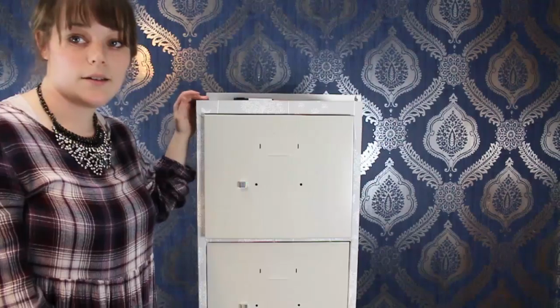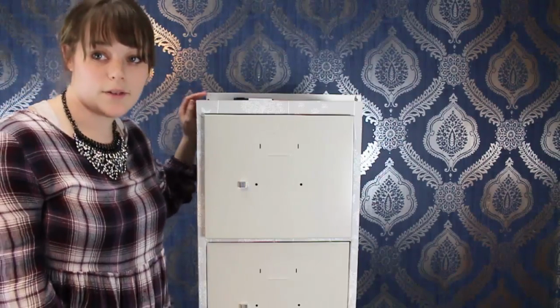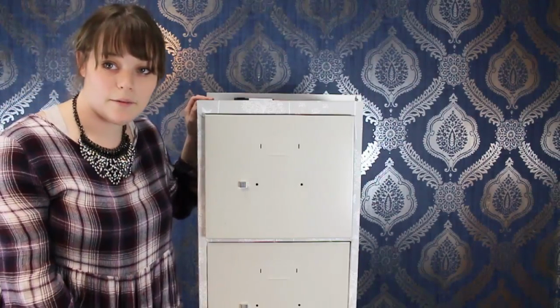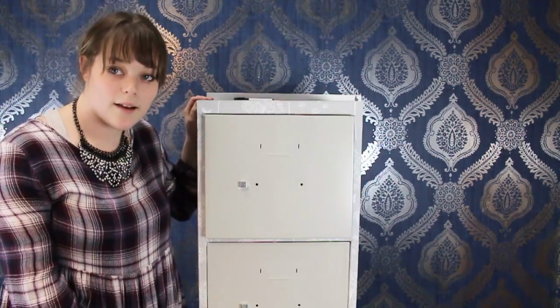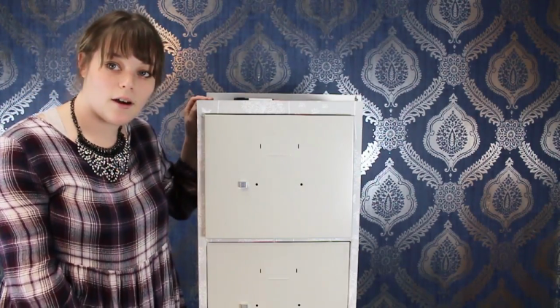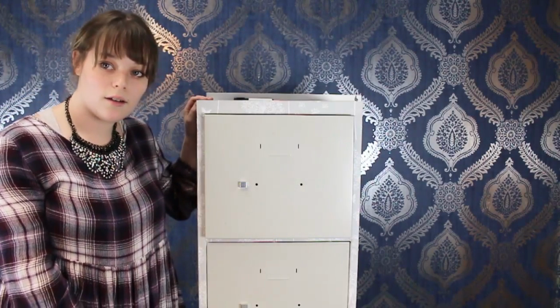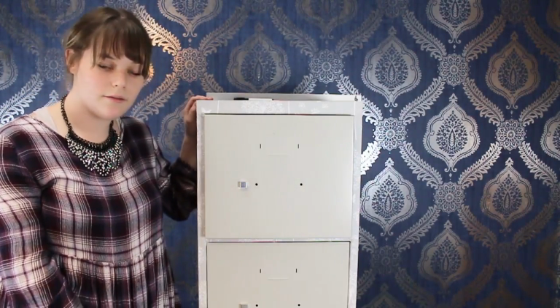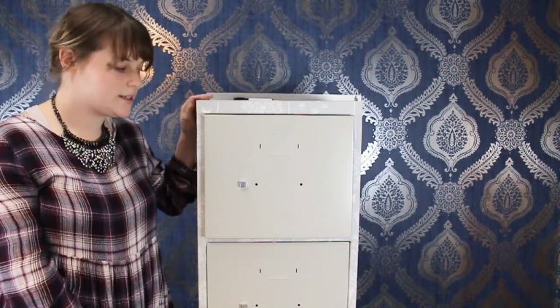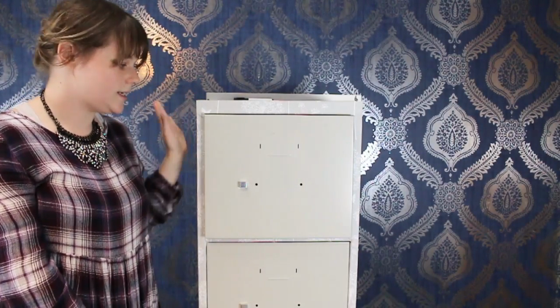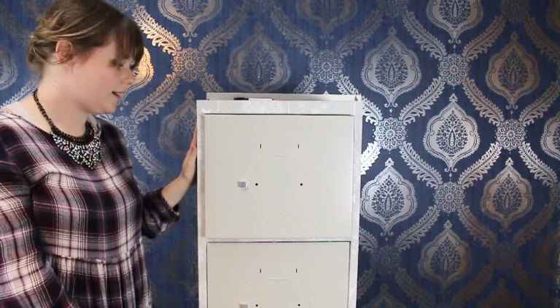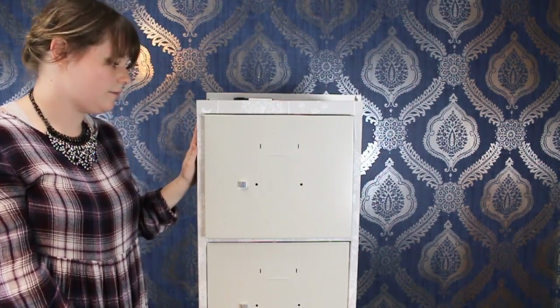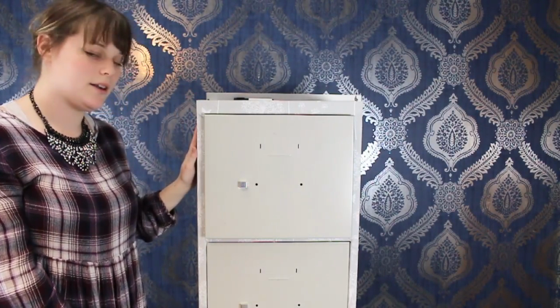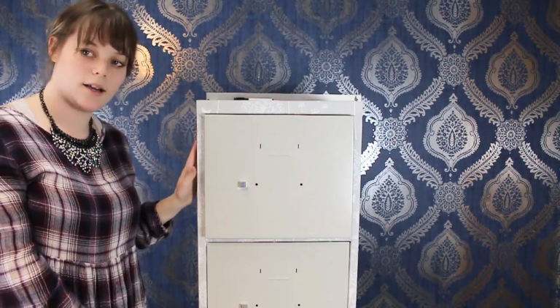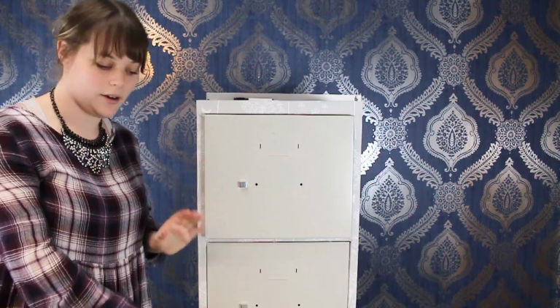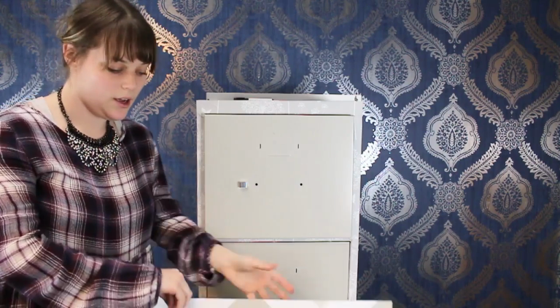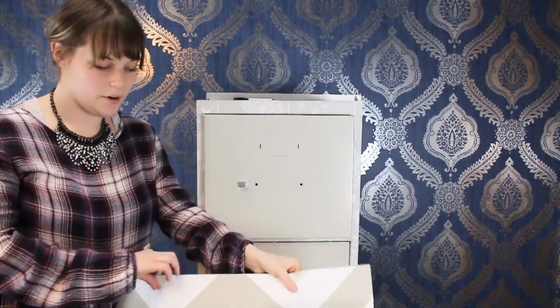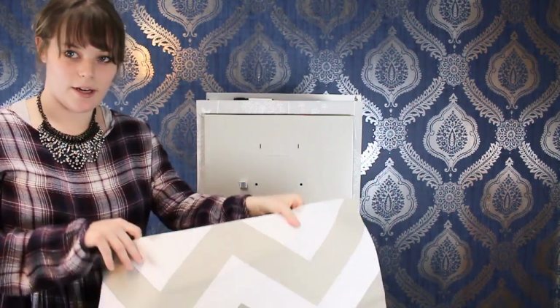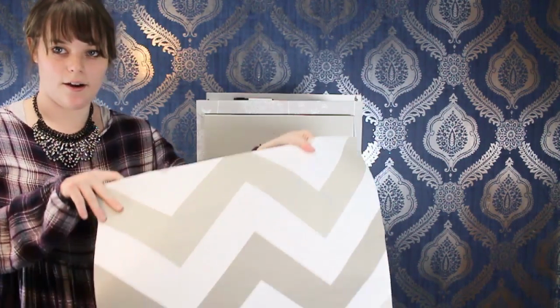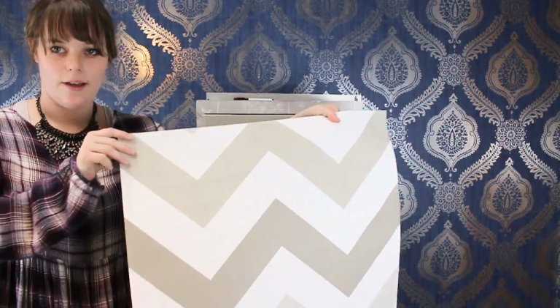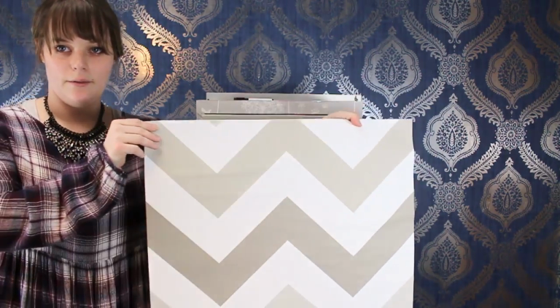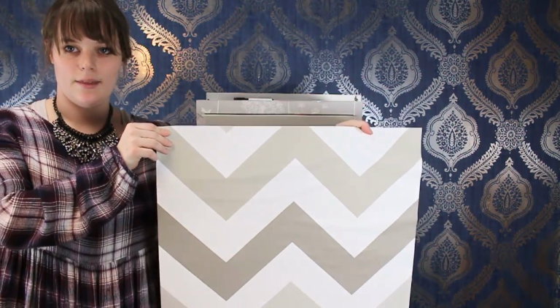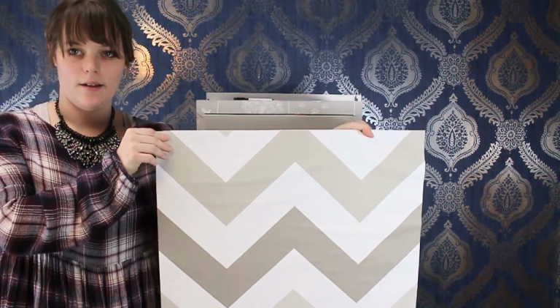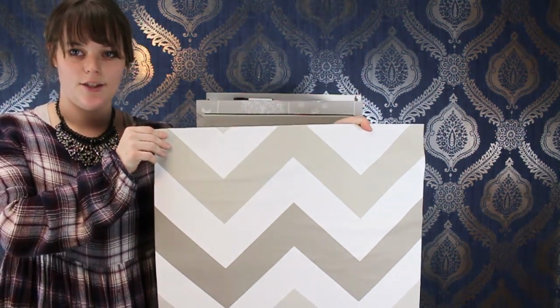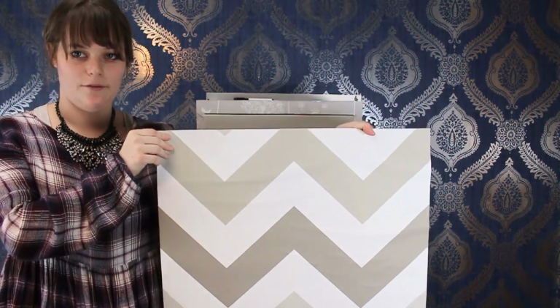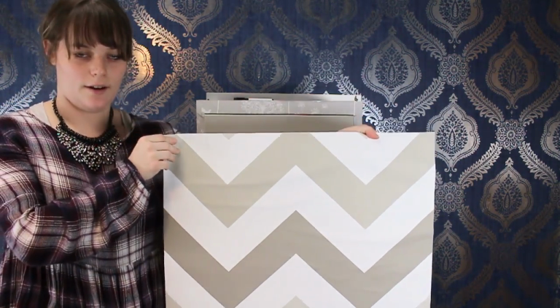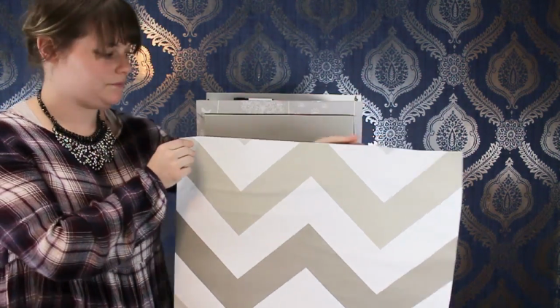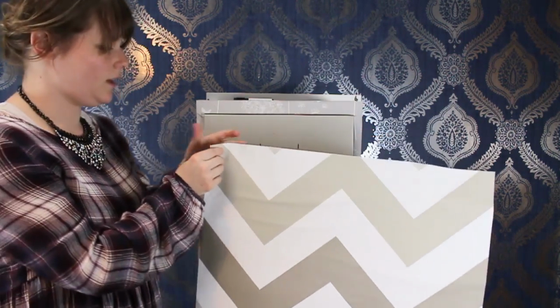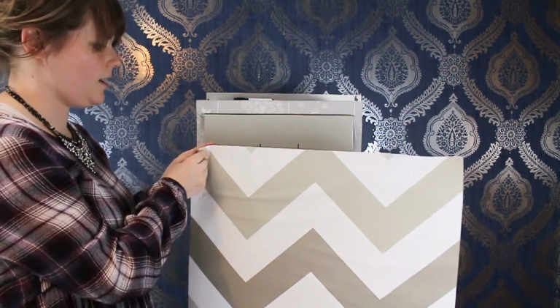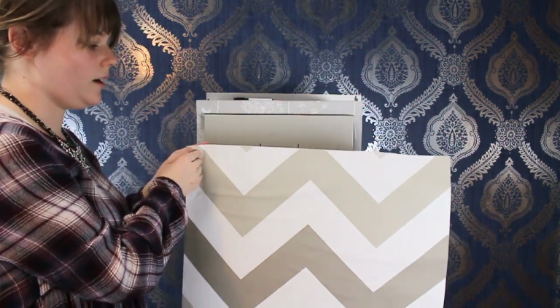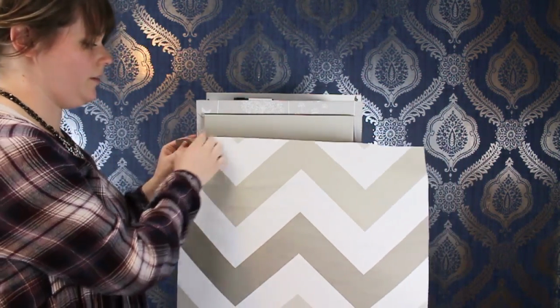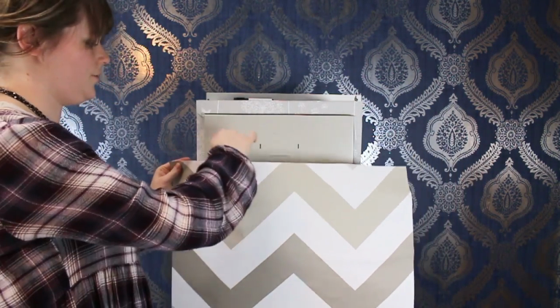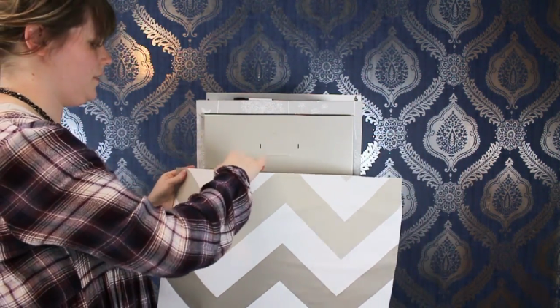Now that we have all of the dandelion parts covered, we're going to go in with the chevron and cover the drawers.